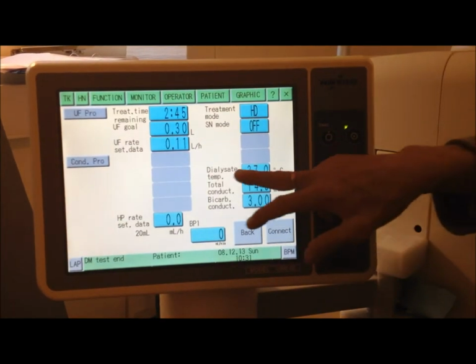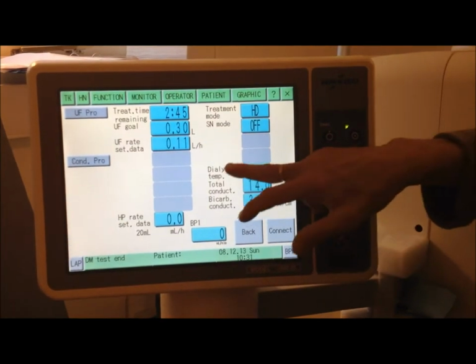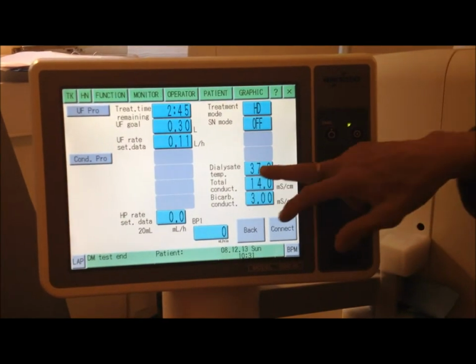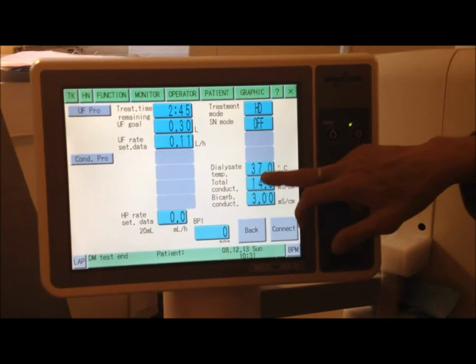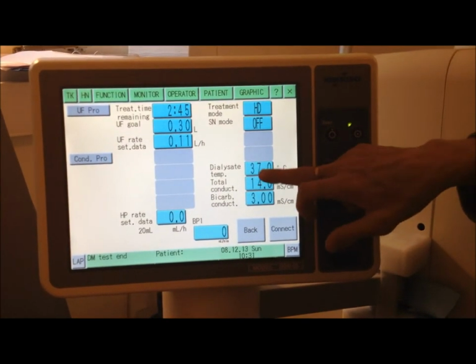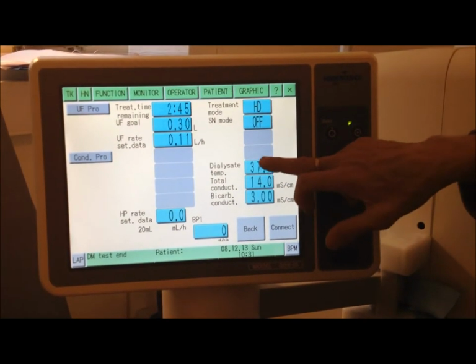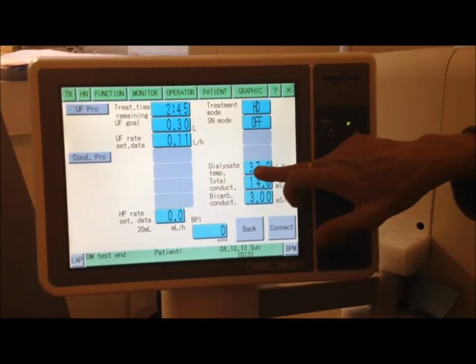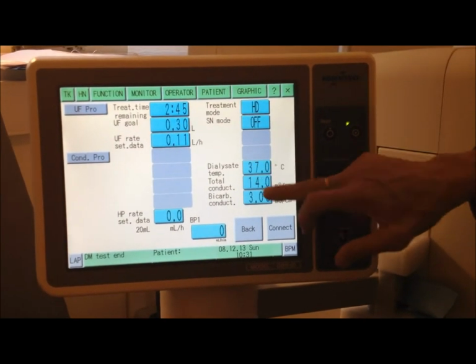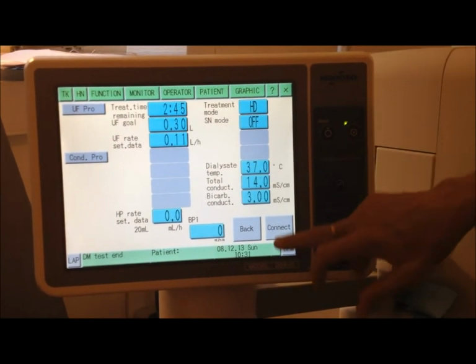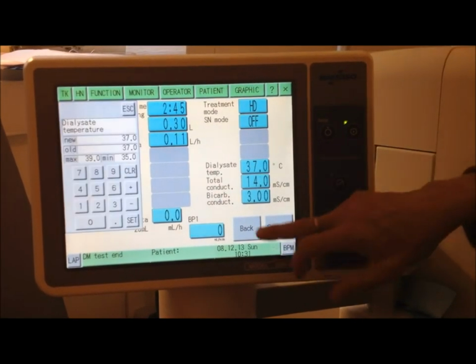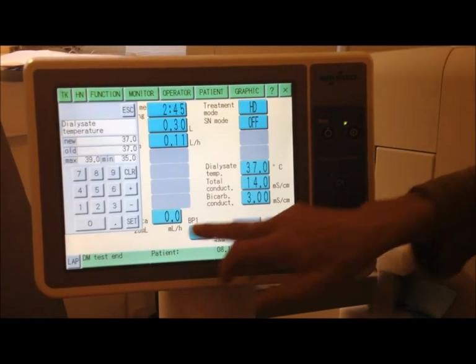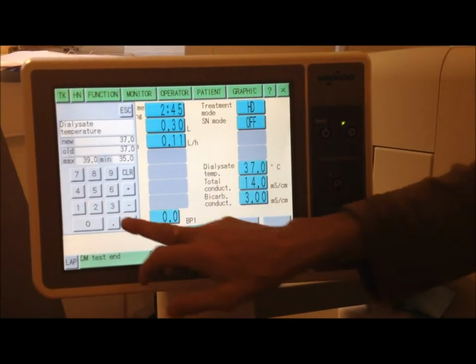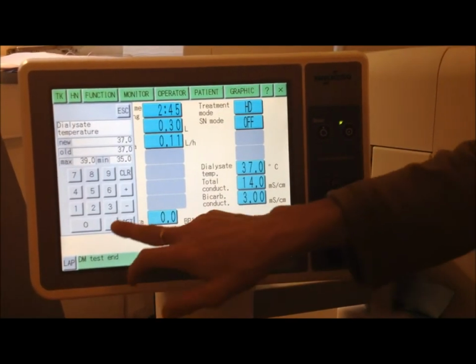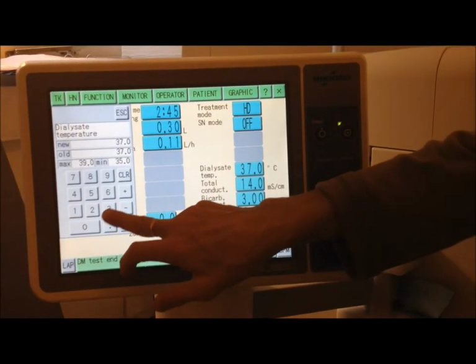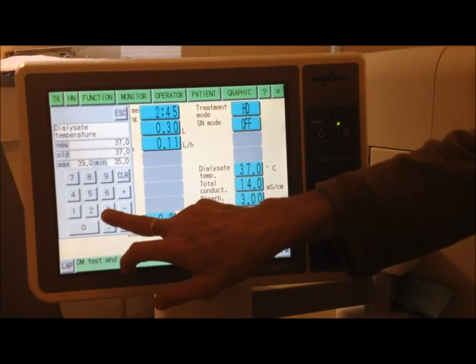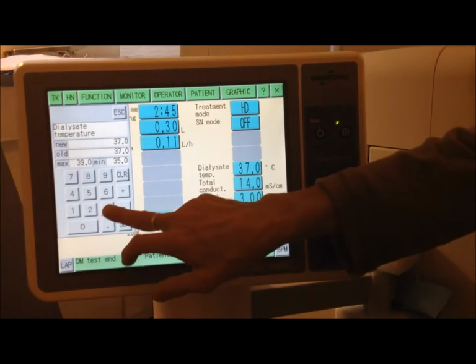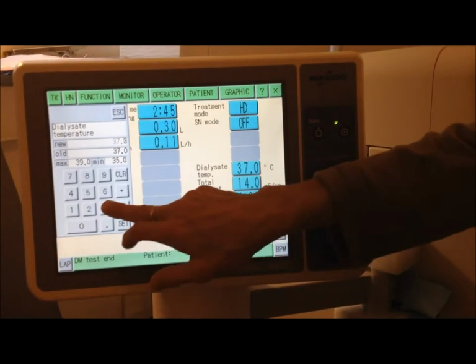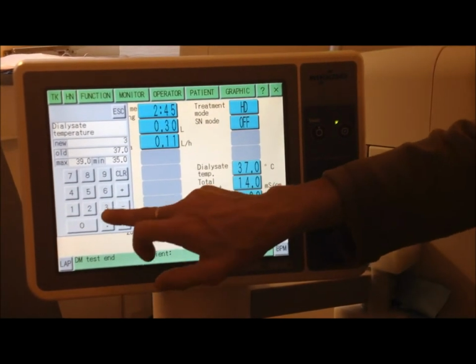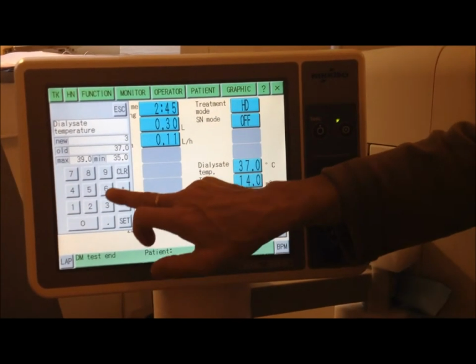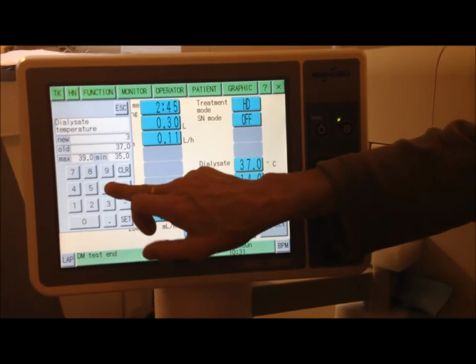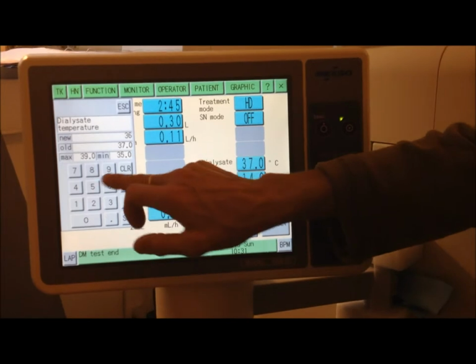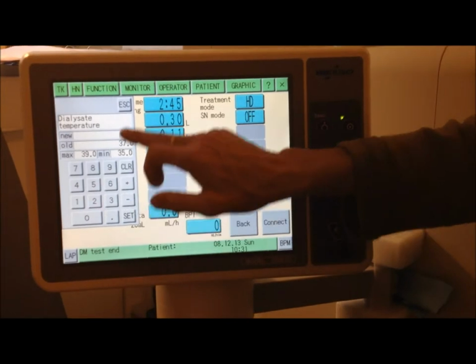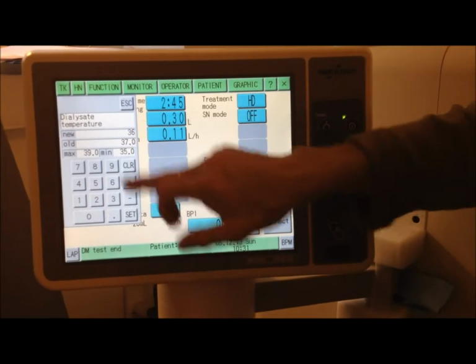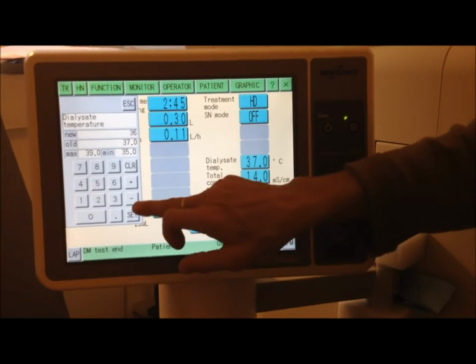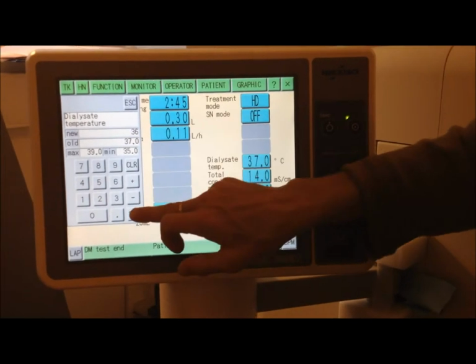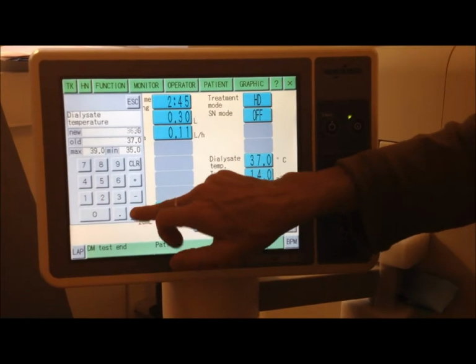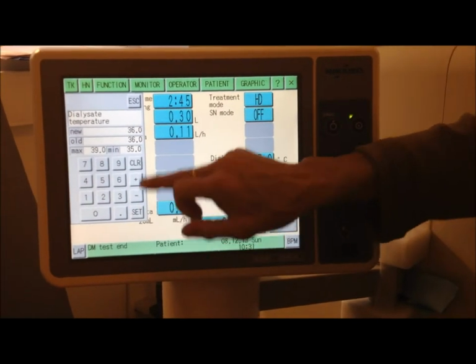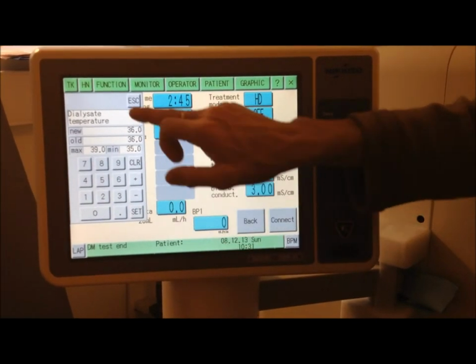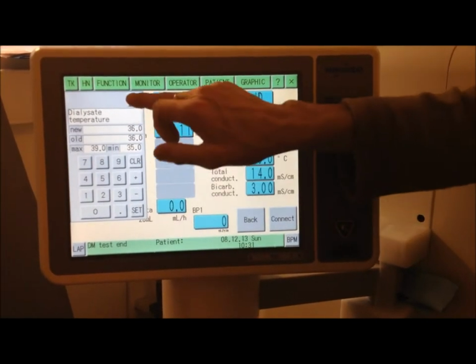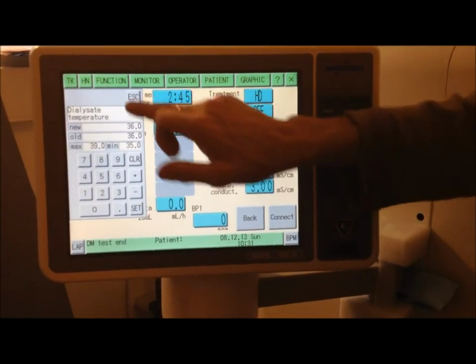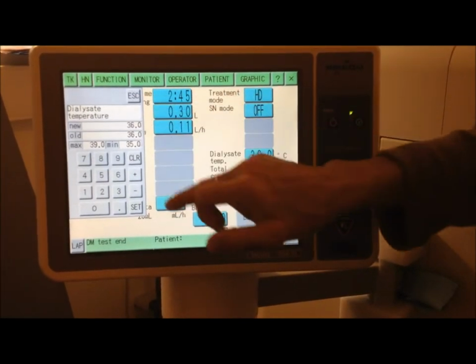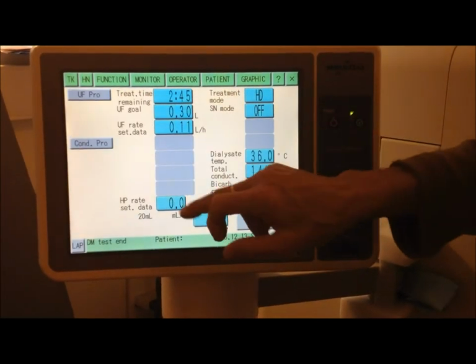Dialysis temperature — that's how many degrees. 36. Set that, come out of that.